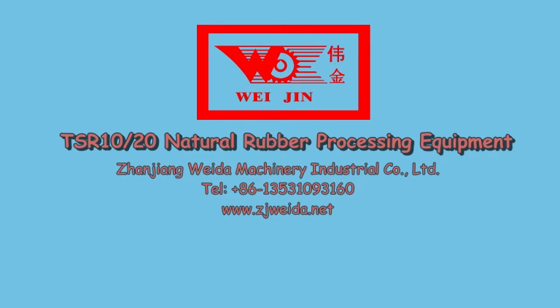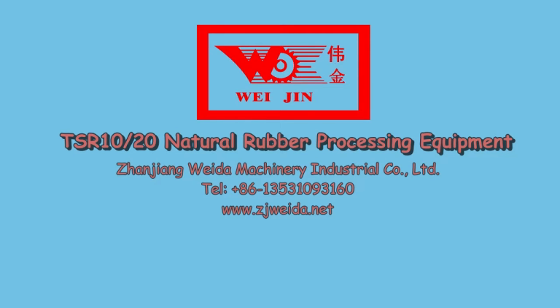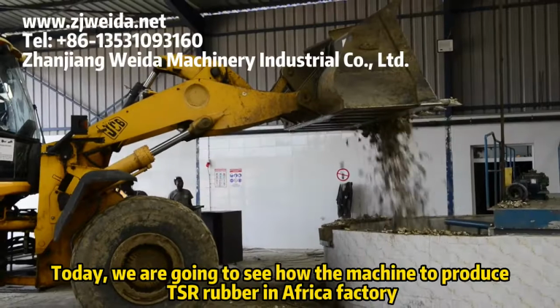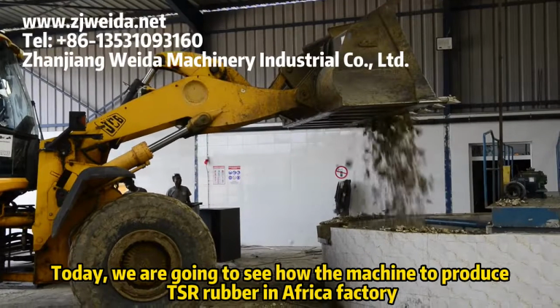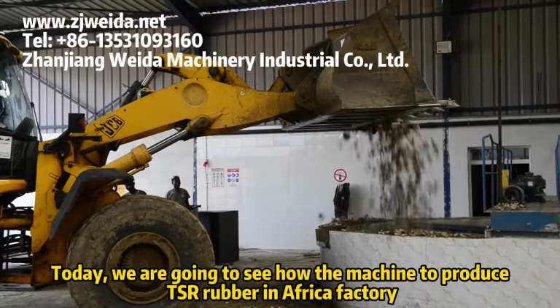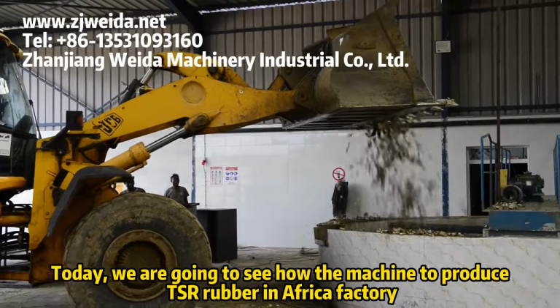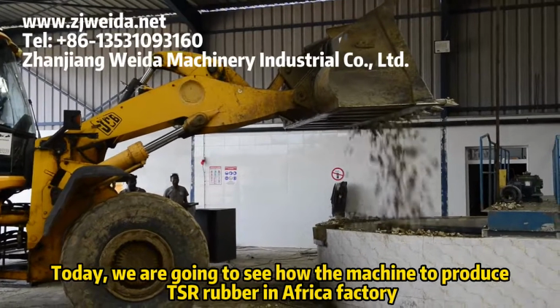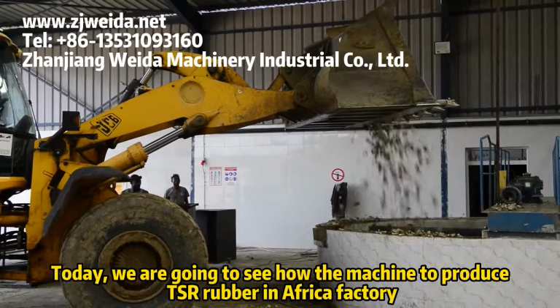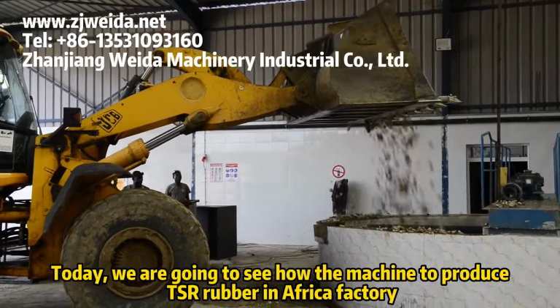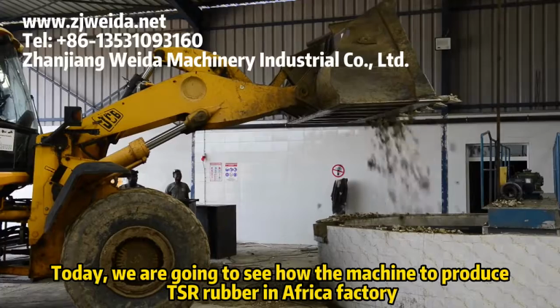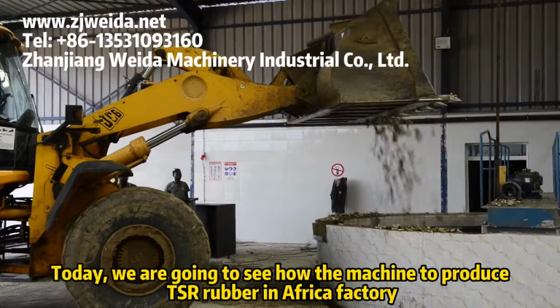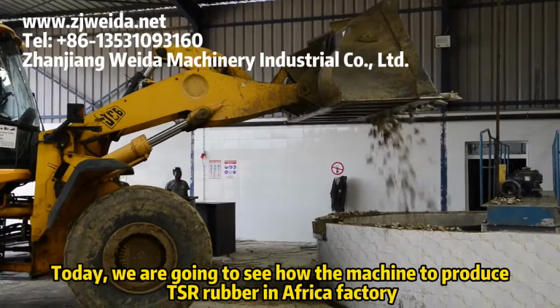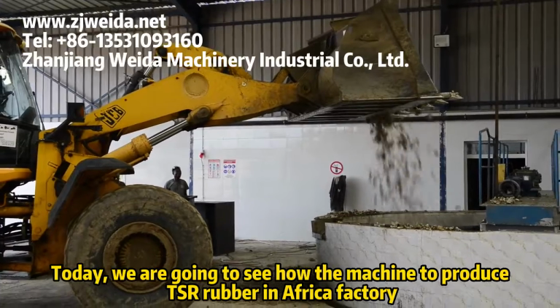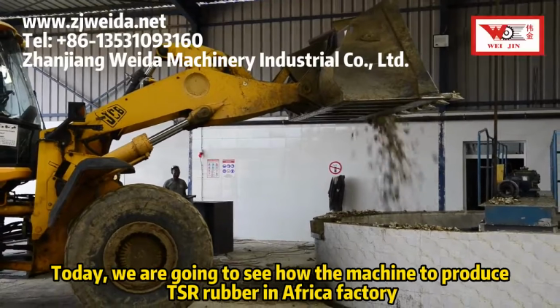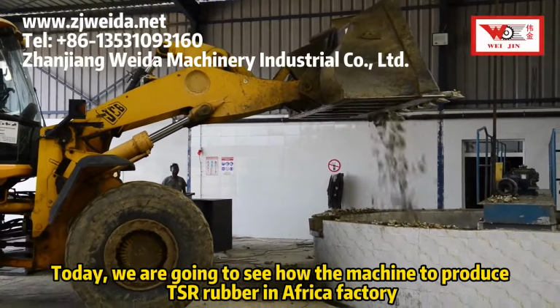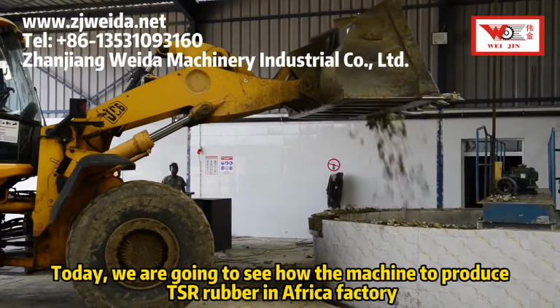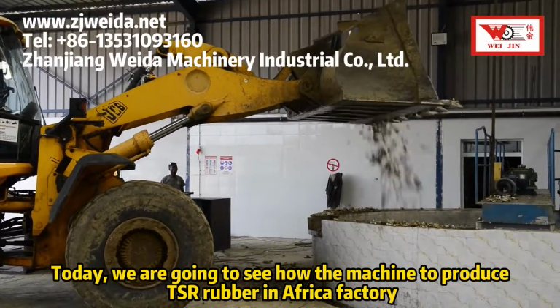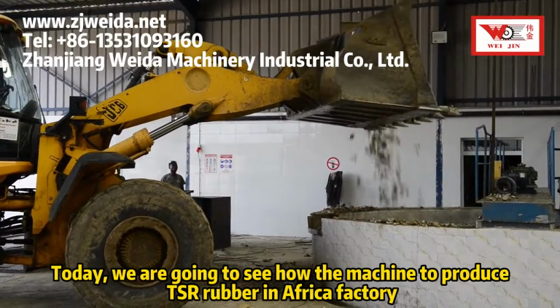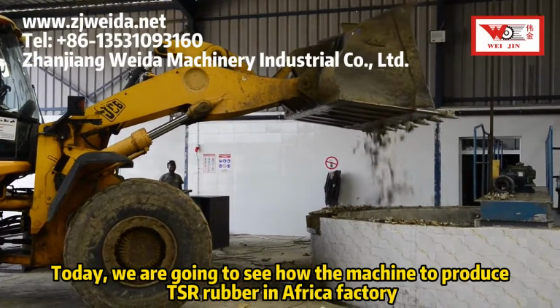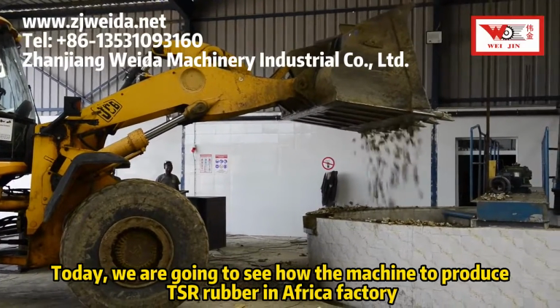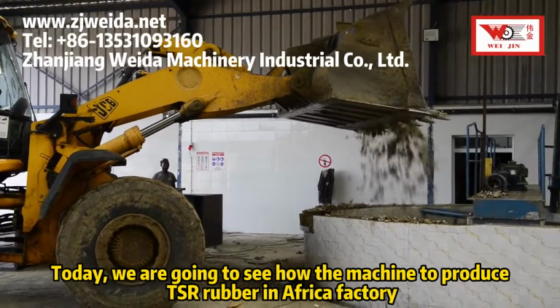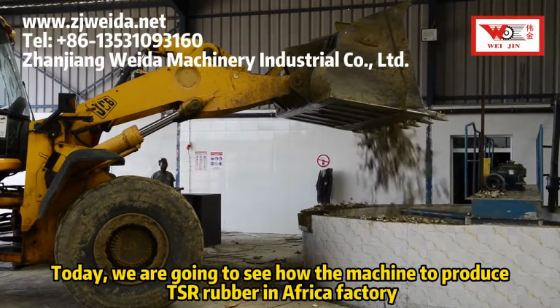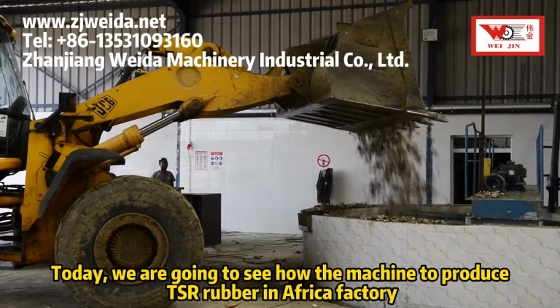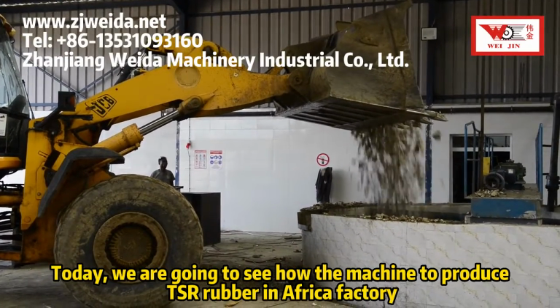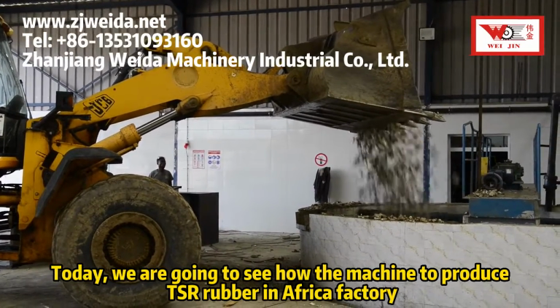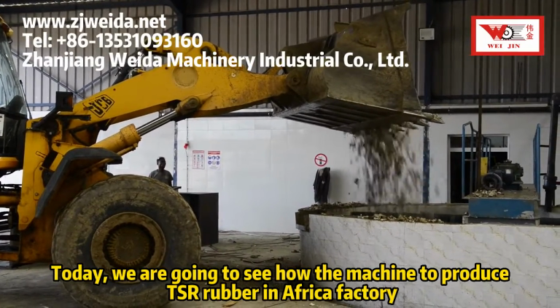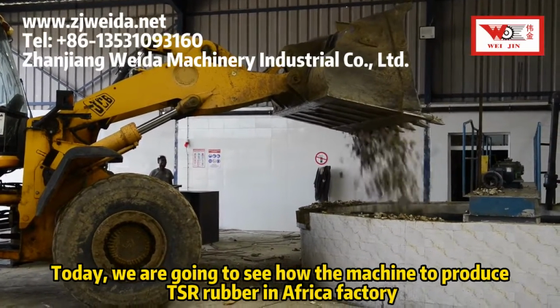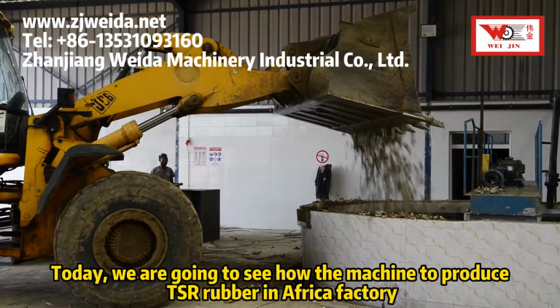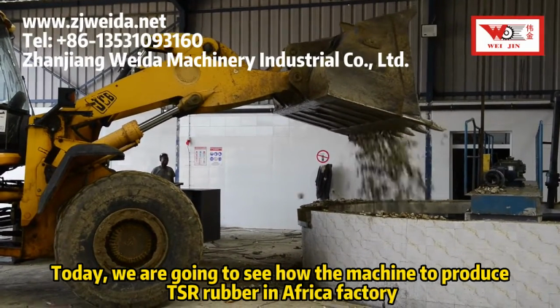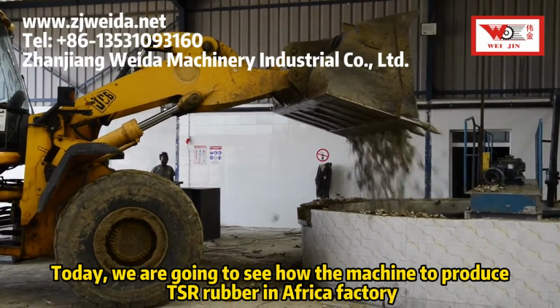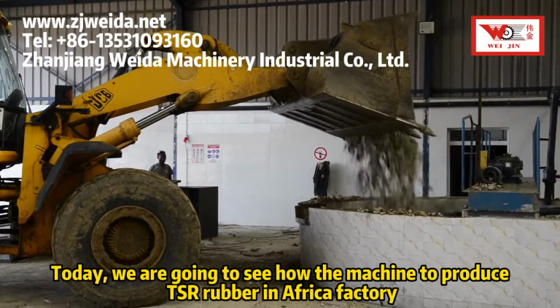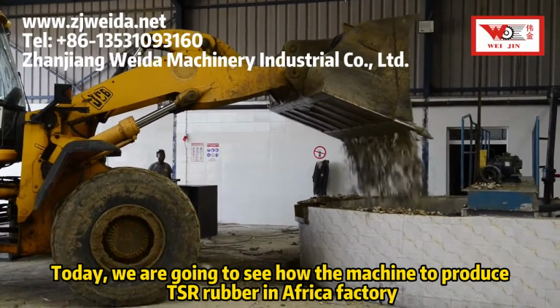Today, we are going to see how the machine to produce TSR rubber in Africa factory.